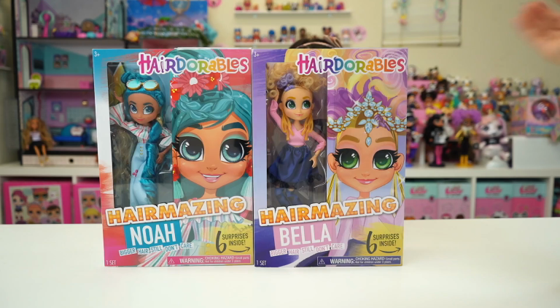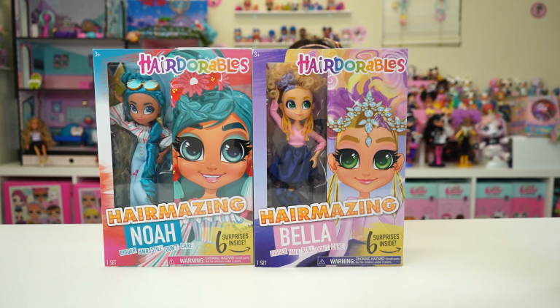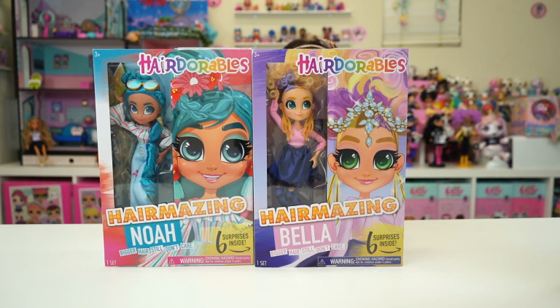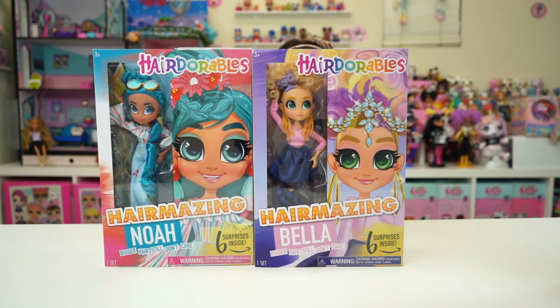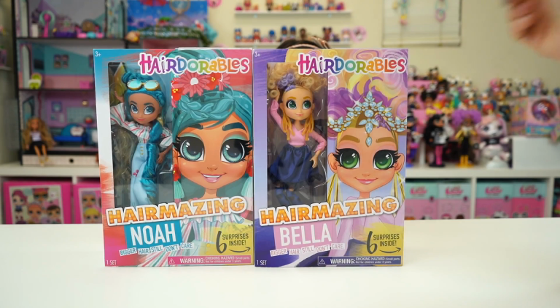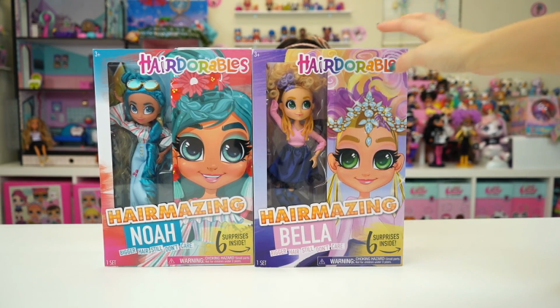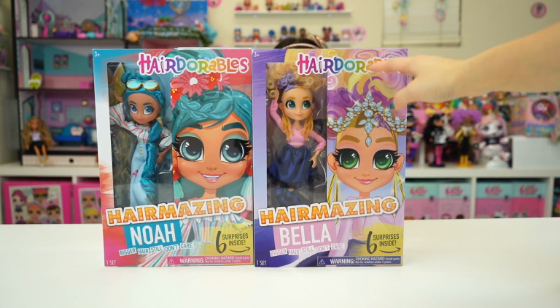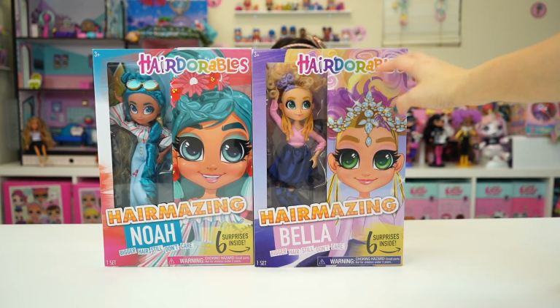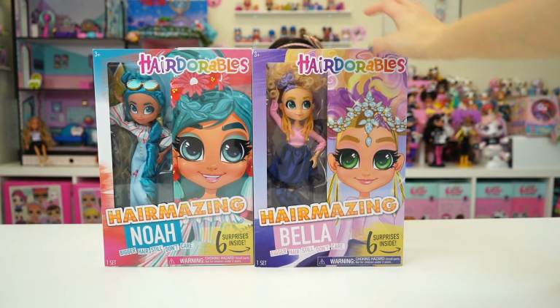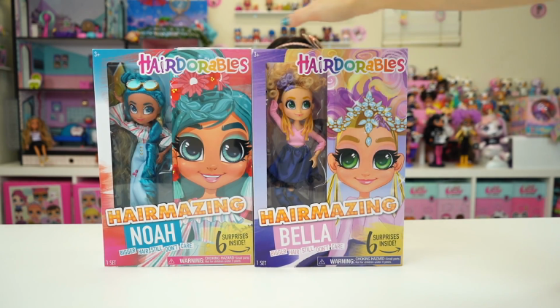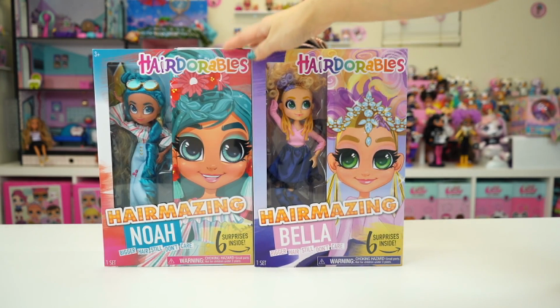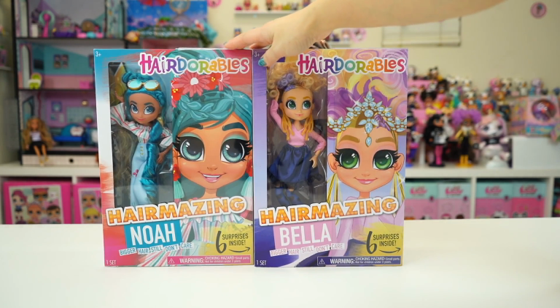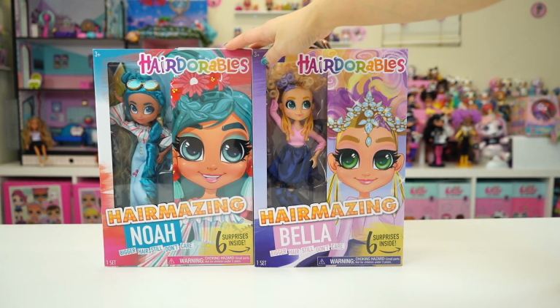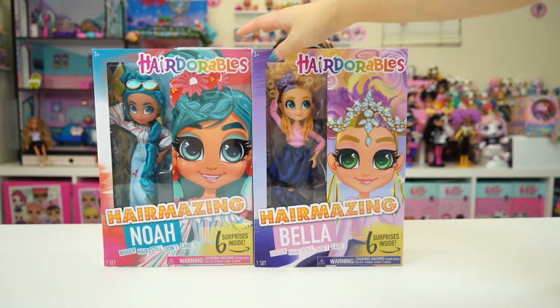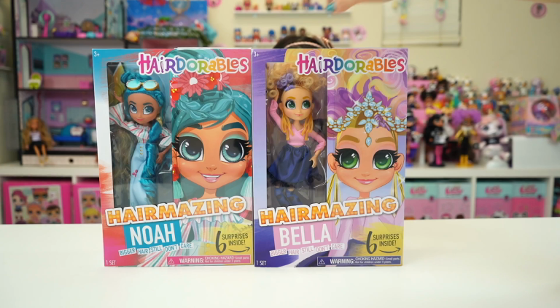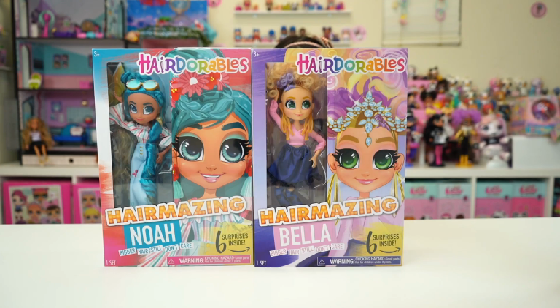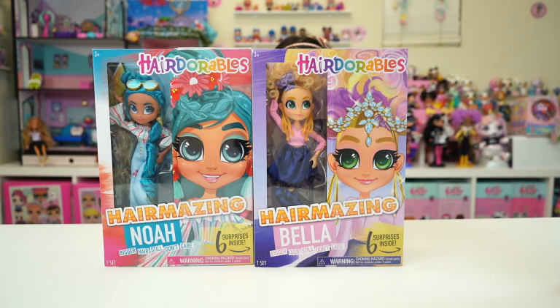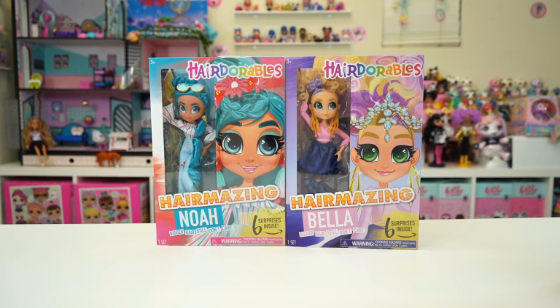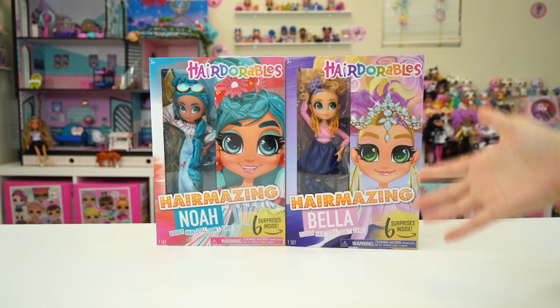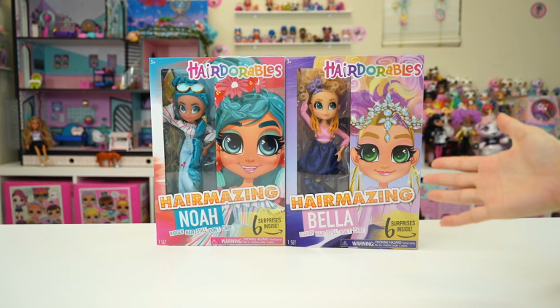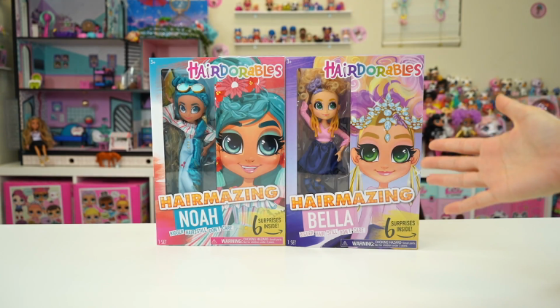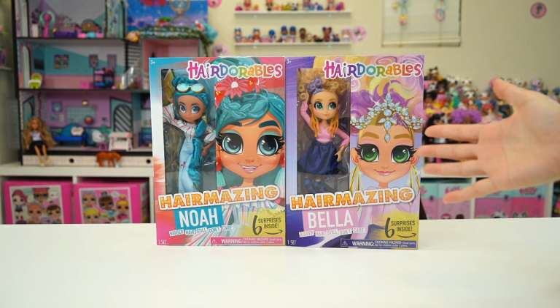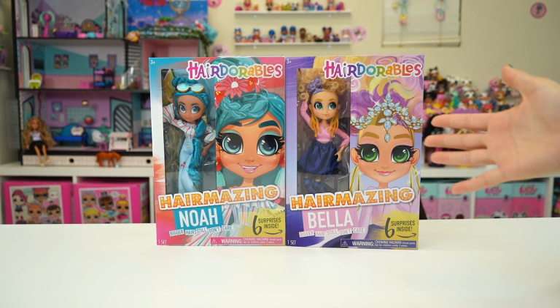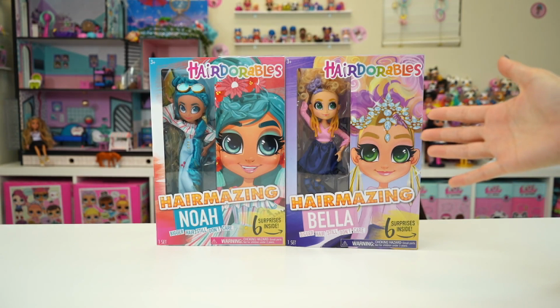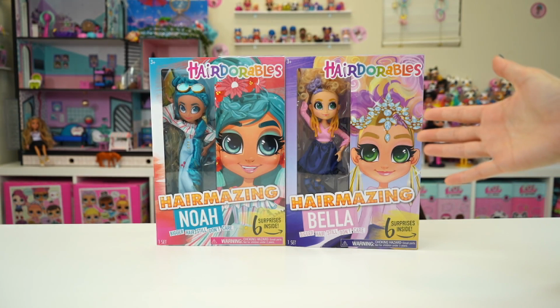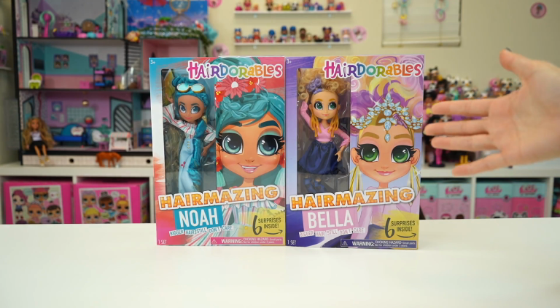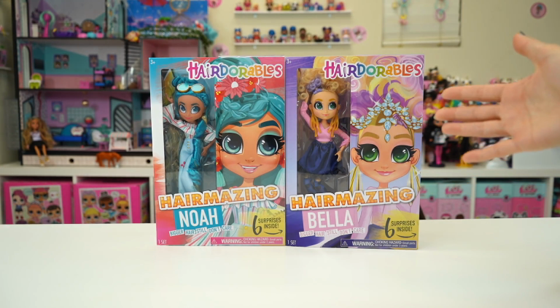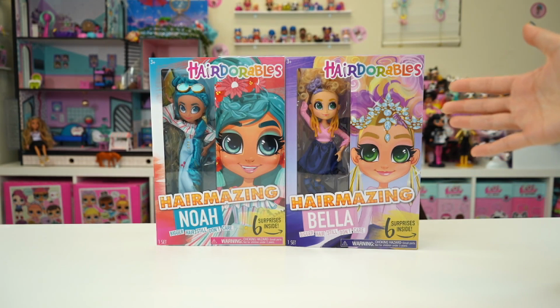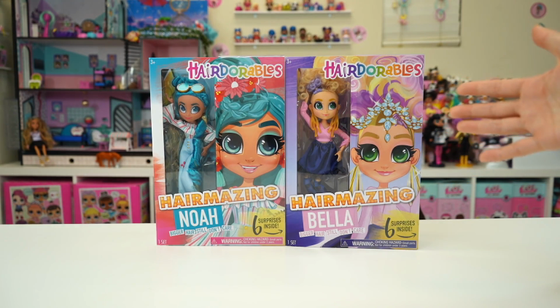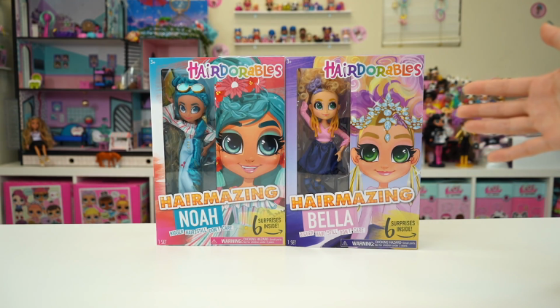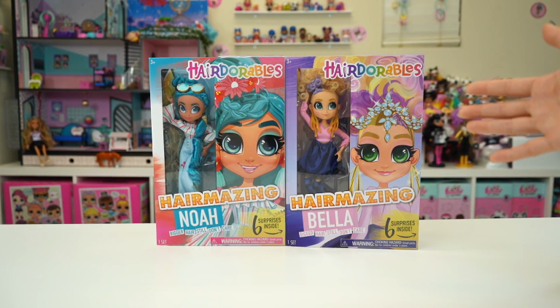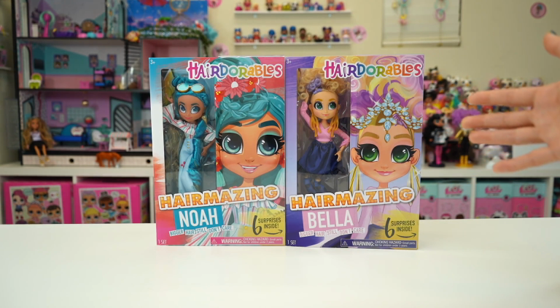Today we got Bella and Noah. You can find these now at Walmart for $19.88.